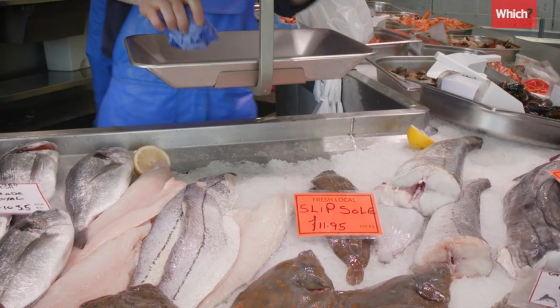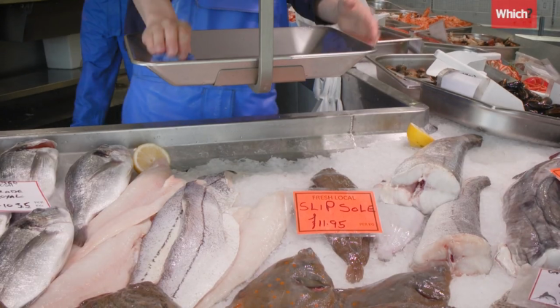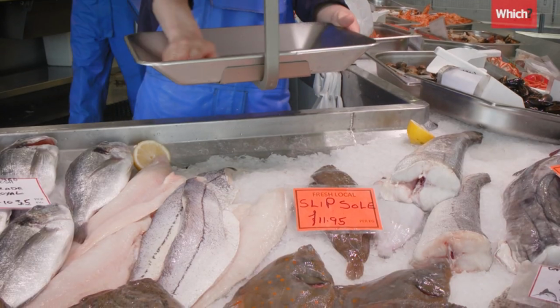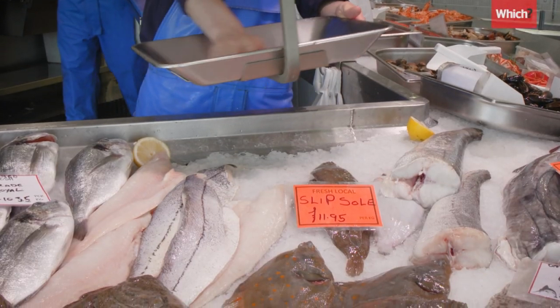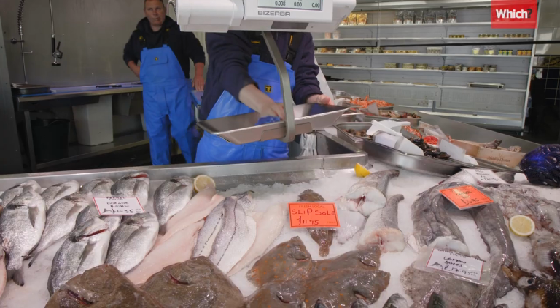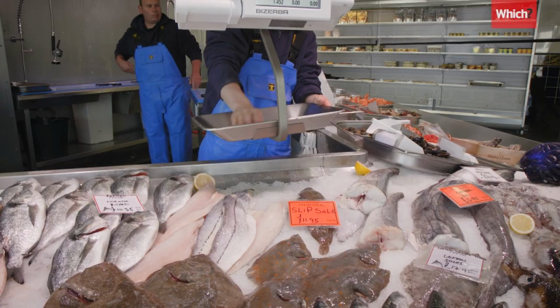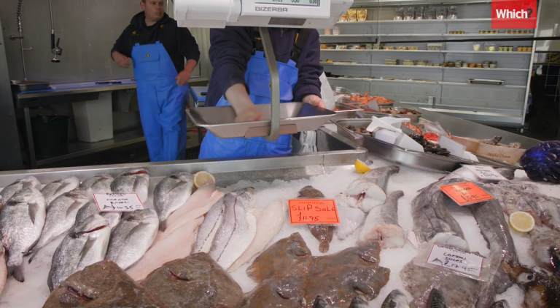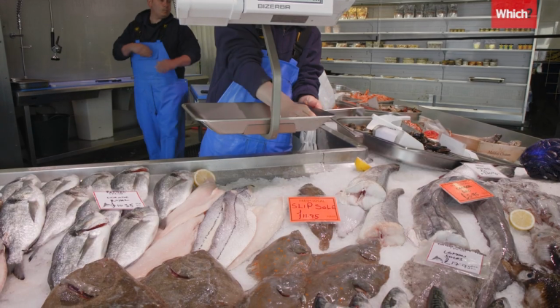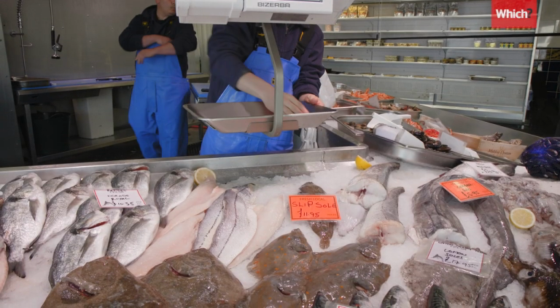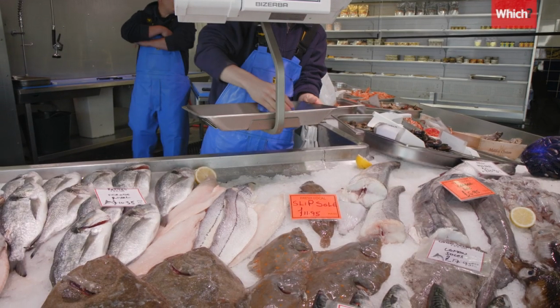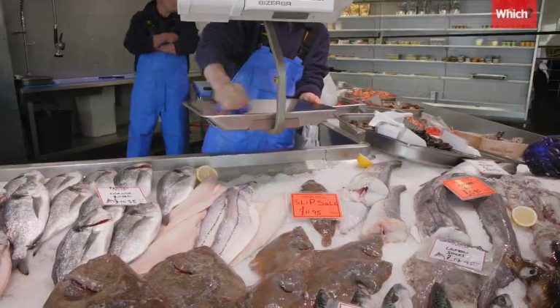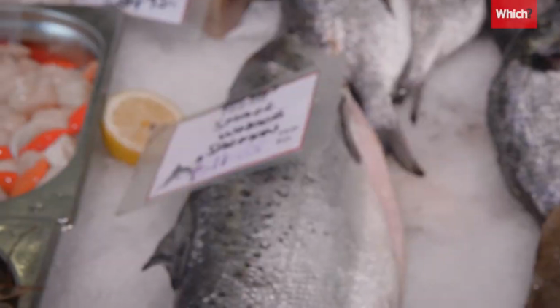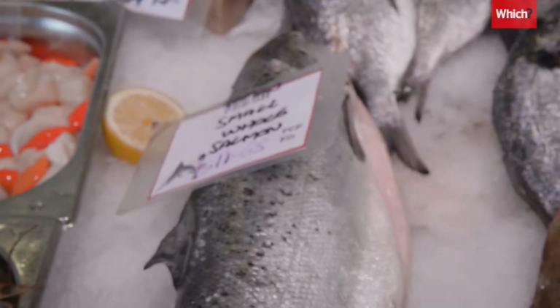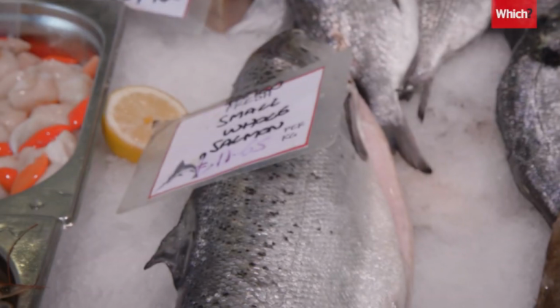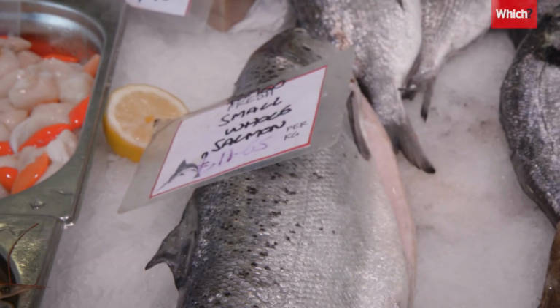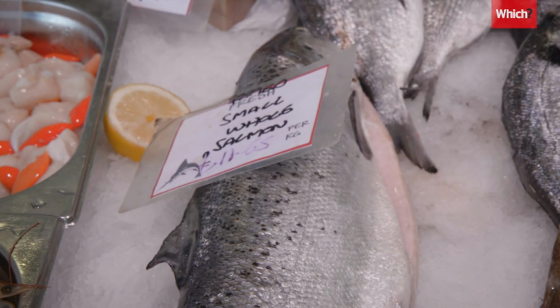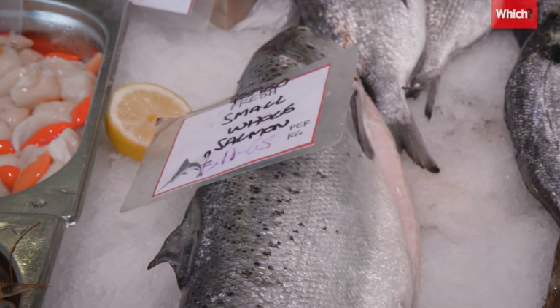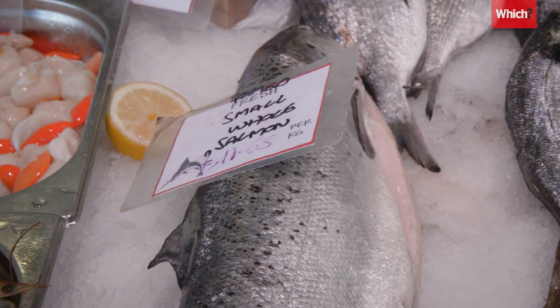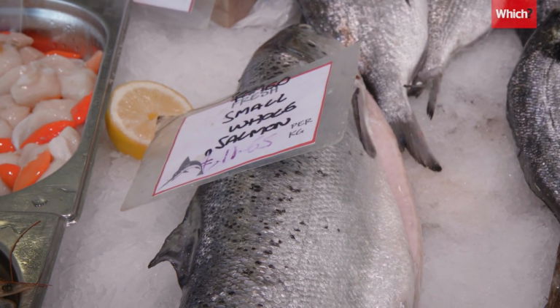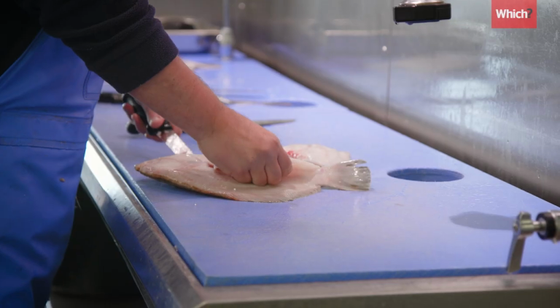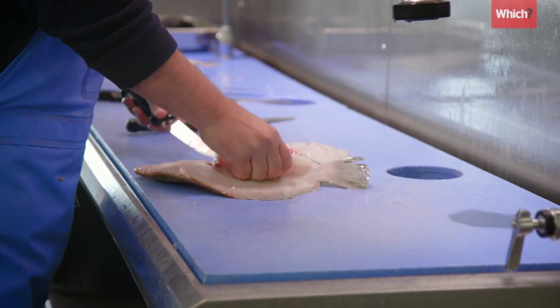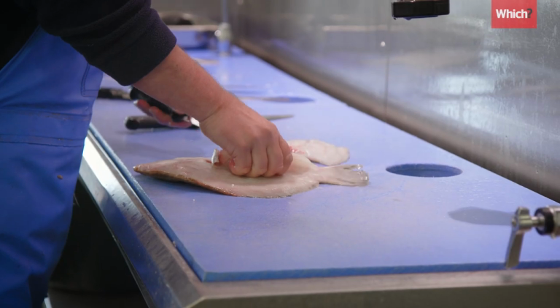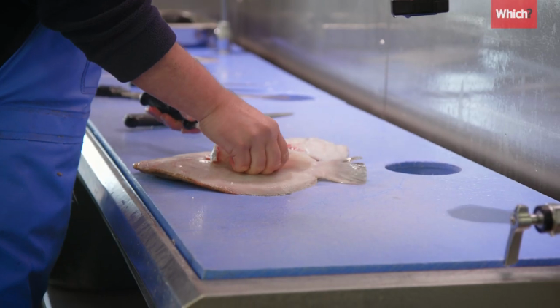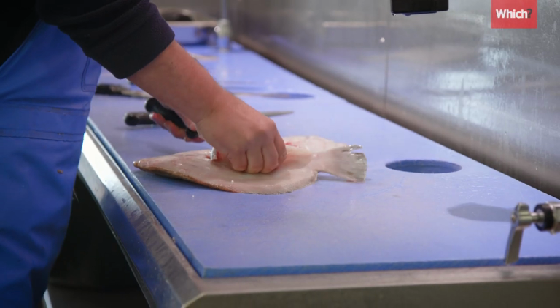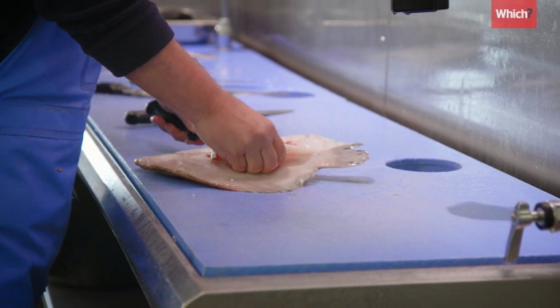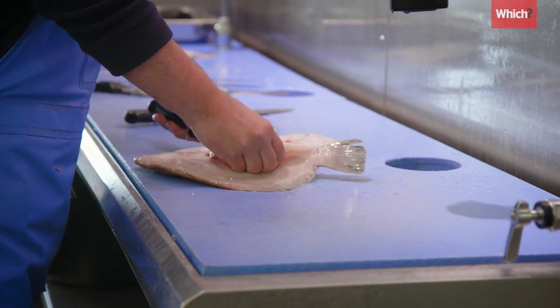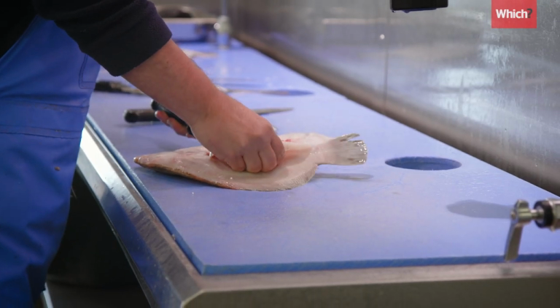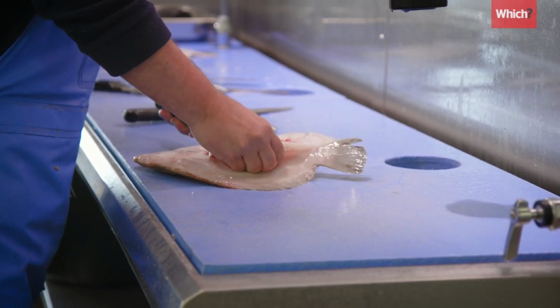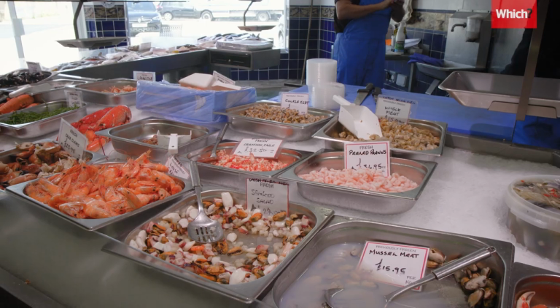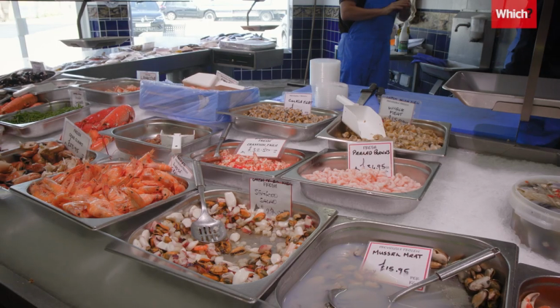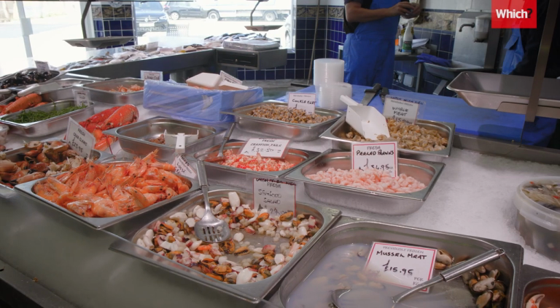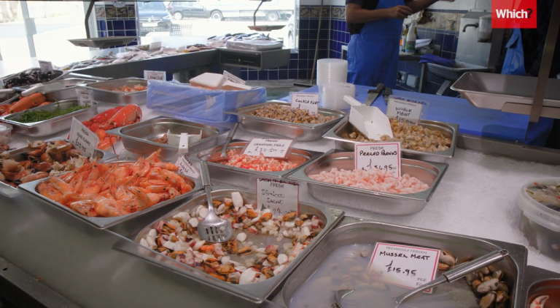So with so many fish on offer, why limit it to five? Here's why you might want to mix up your fish habits.